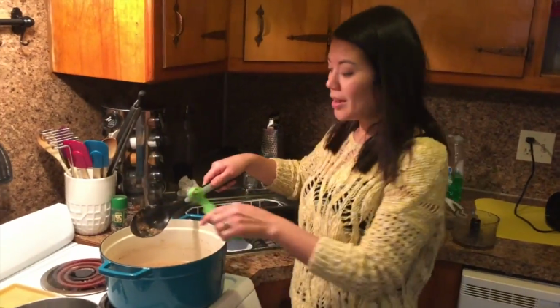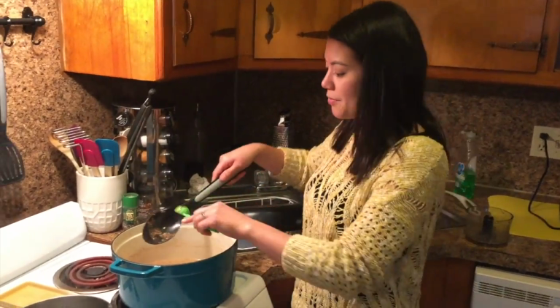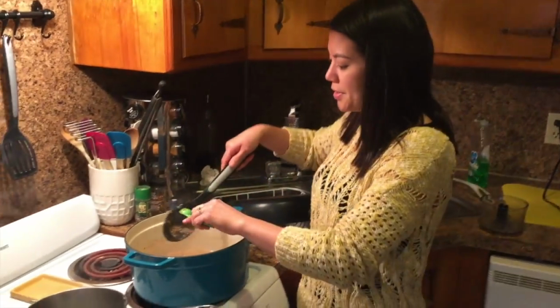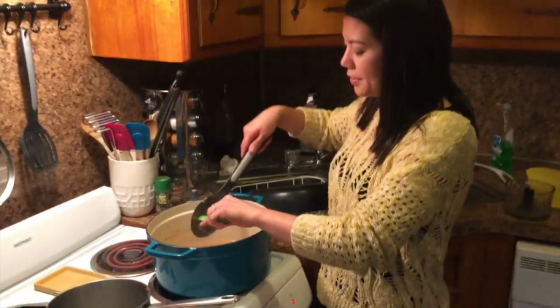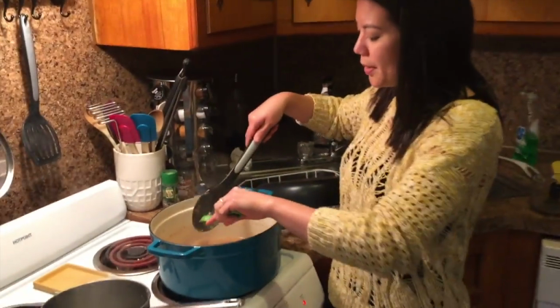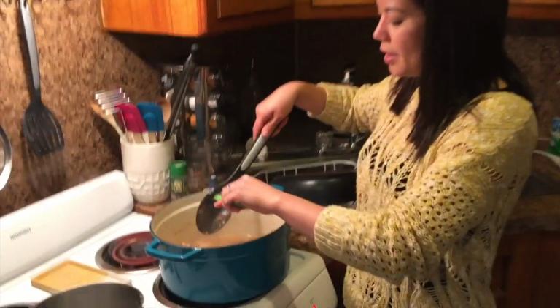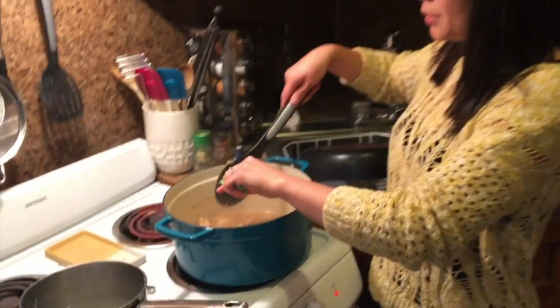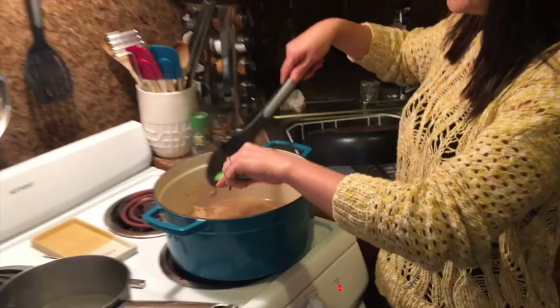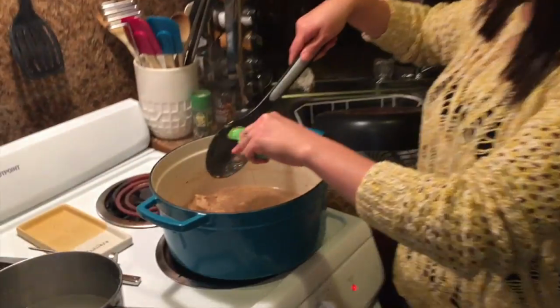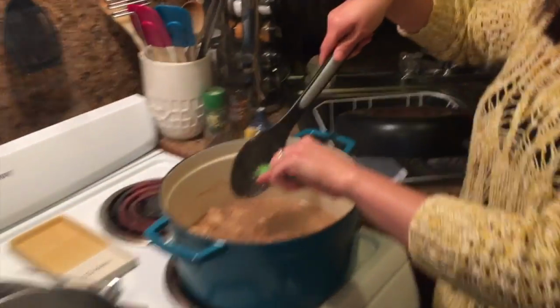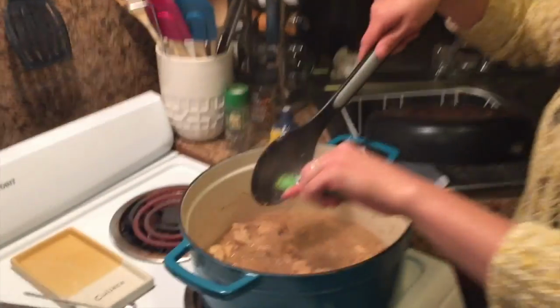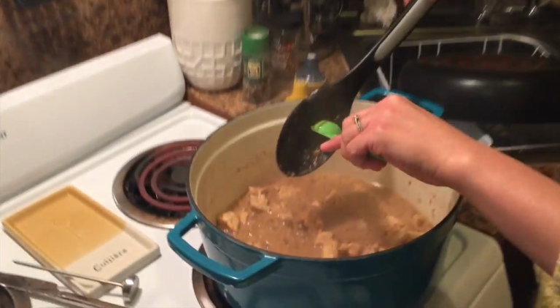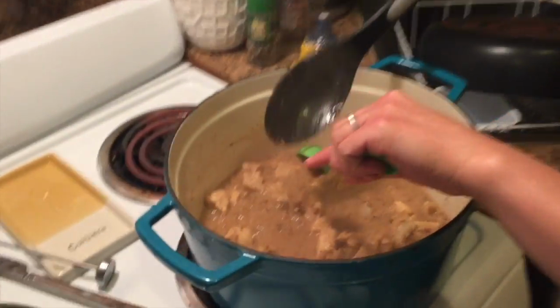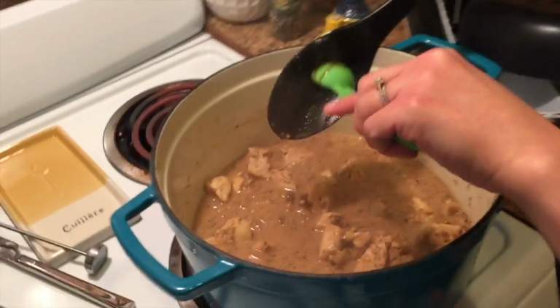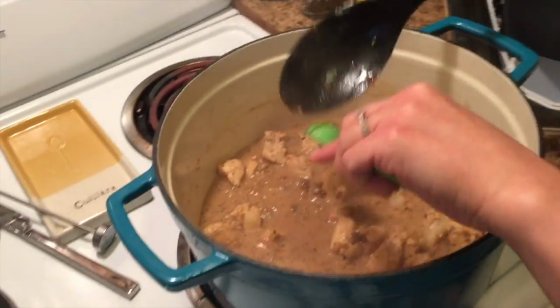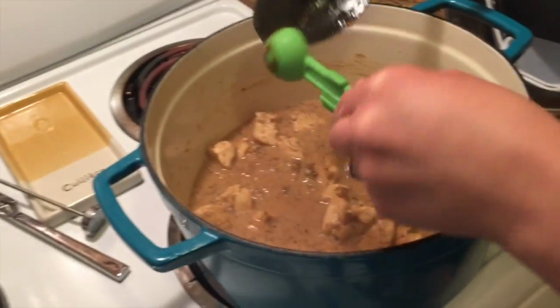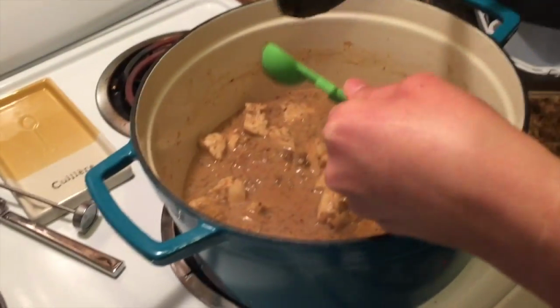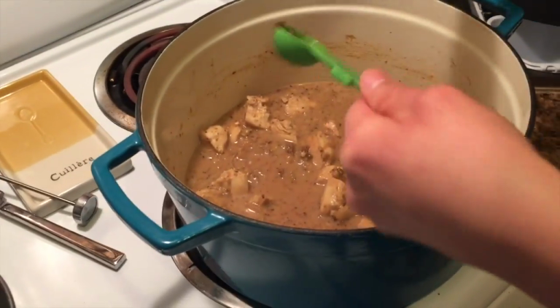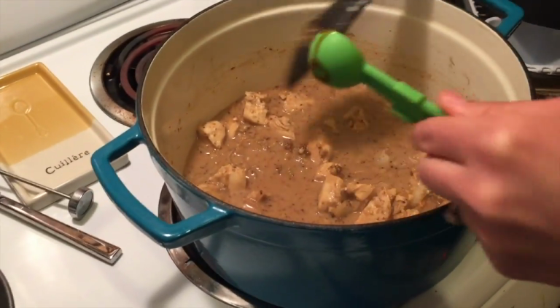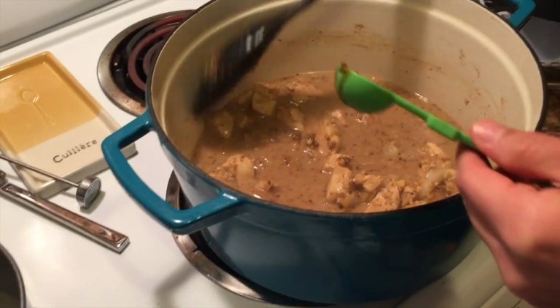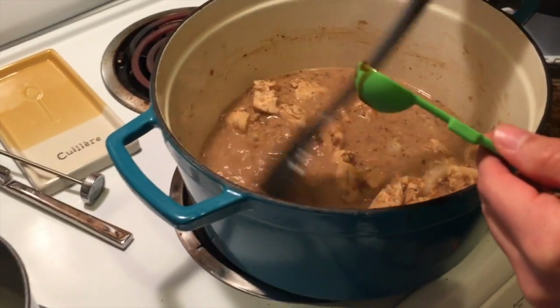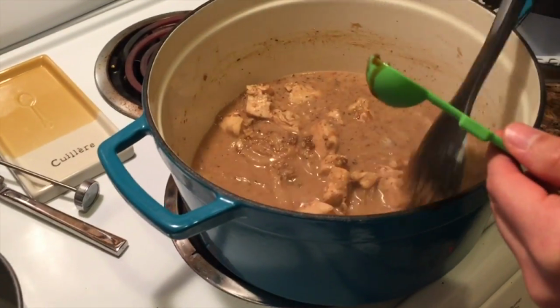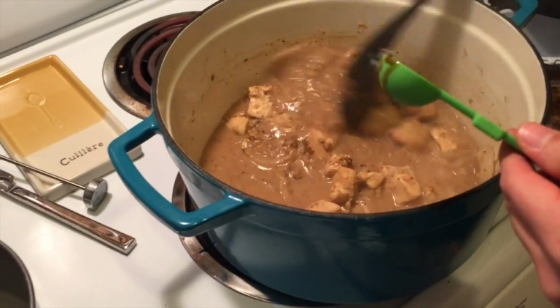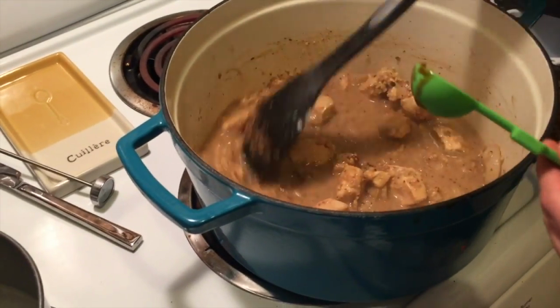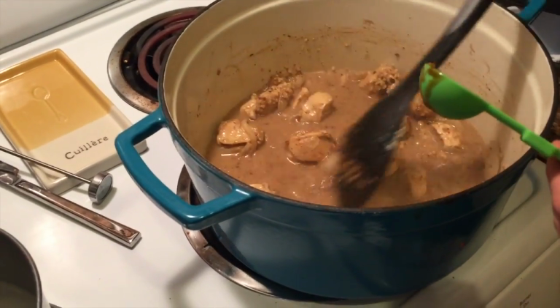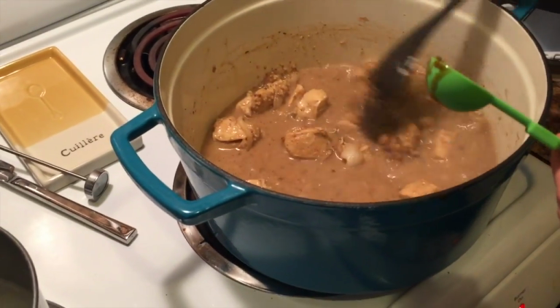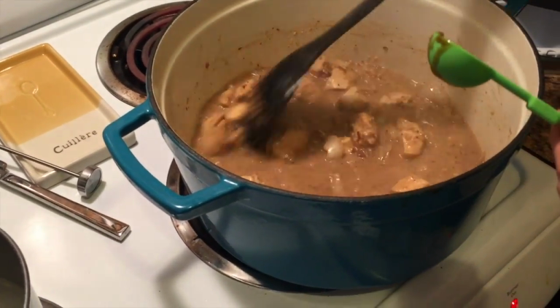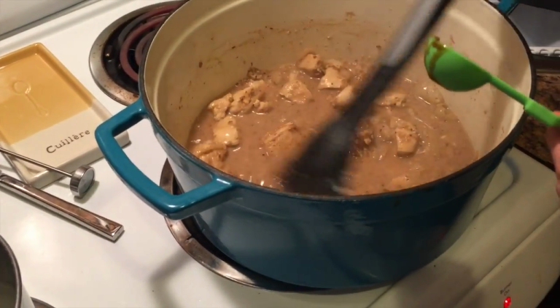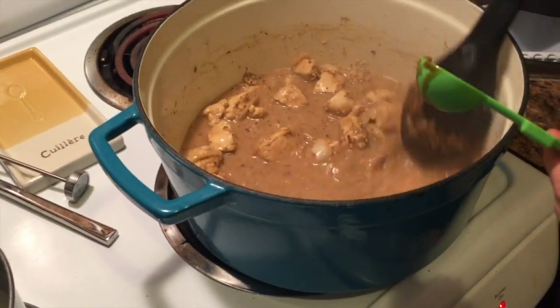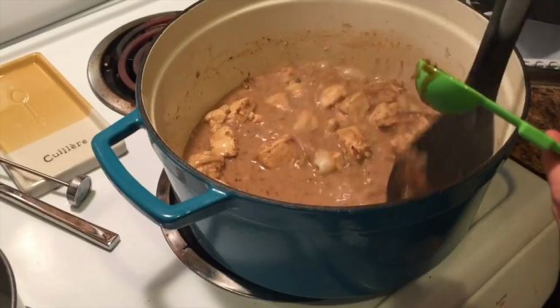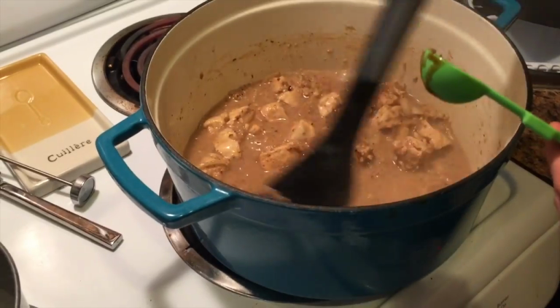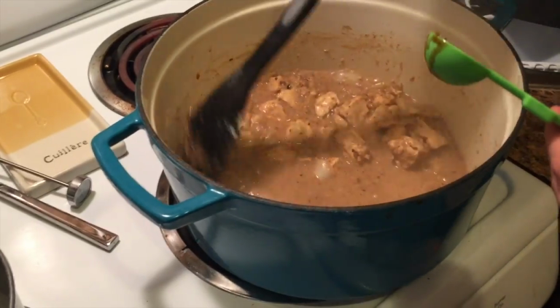I've got everything in this pot. I'm gonna let this simmer for about 30 minutes, just gonna make some basic rice, and it should be ready.